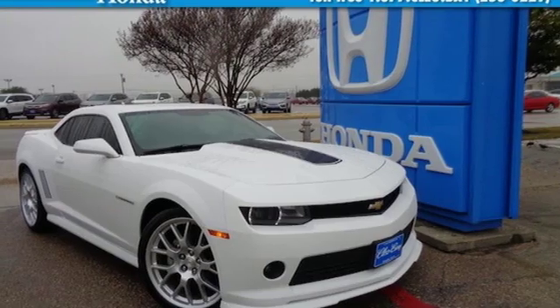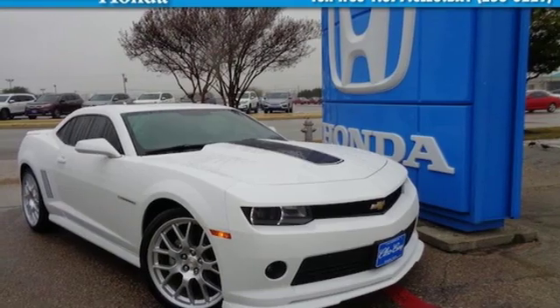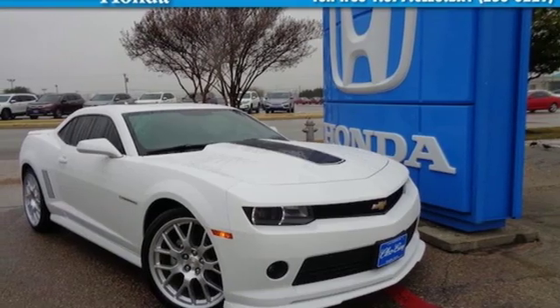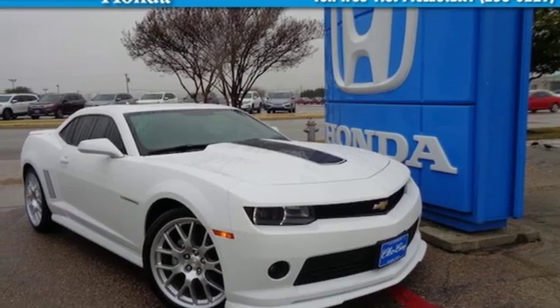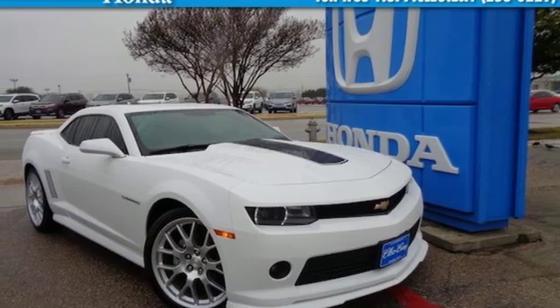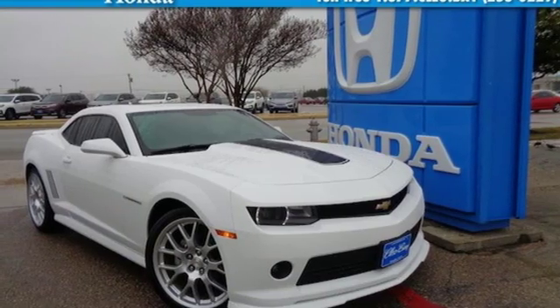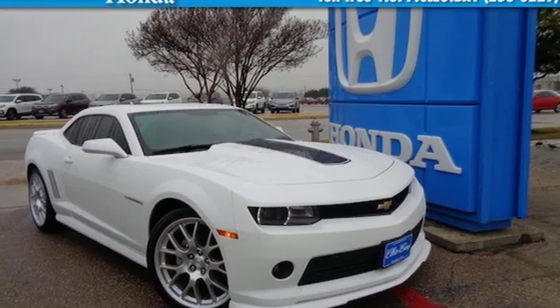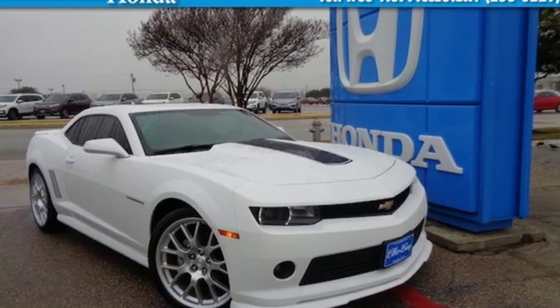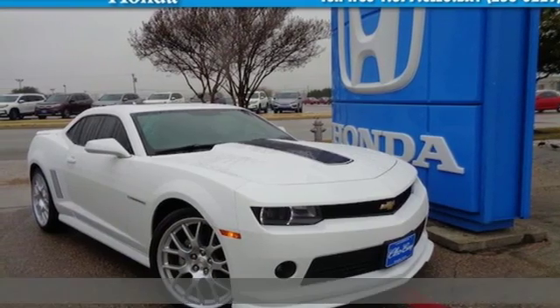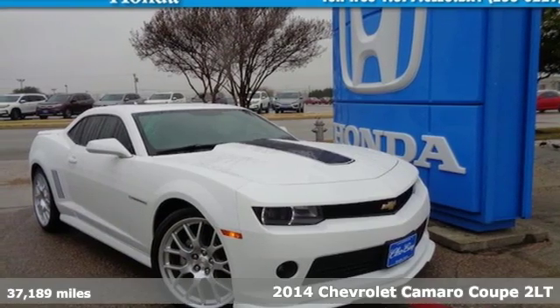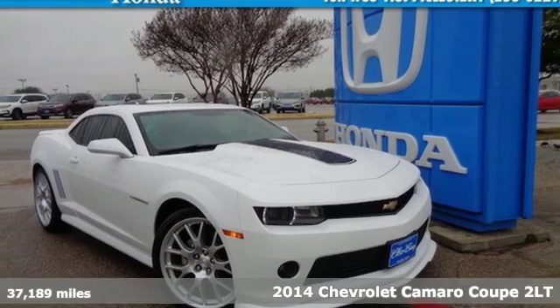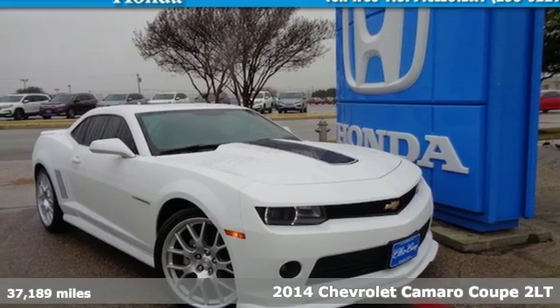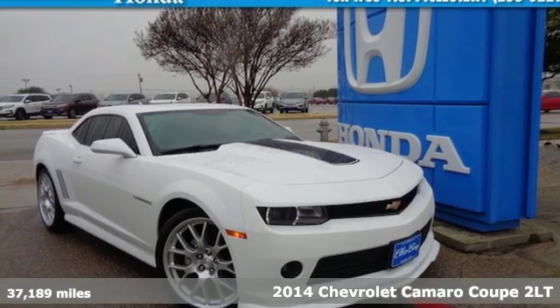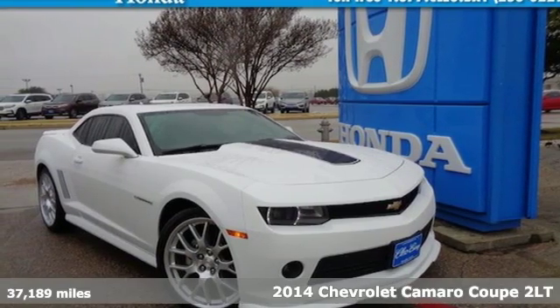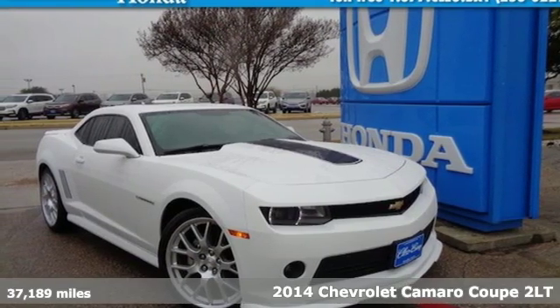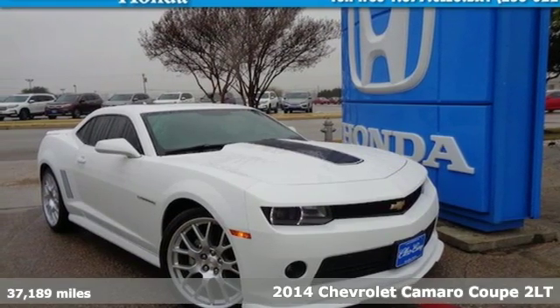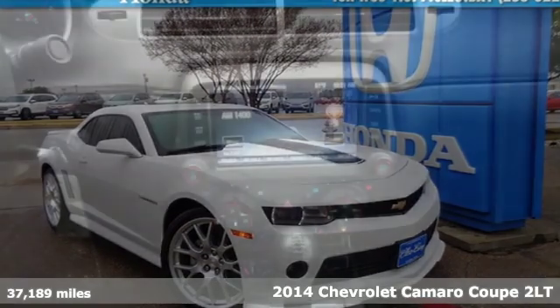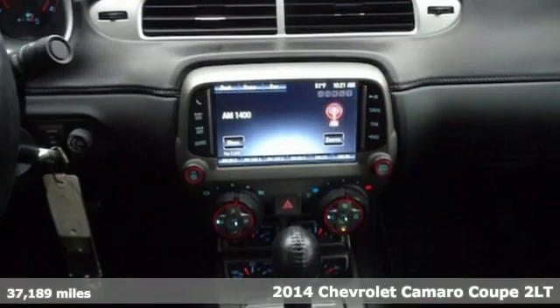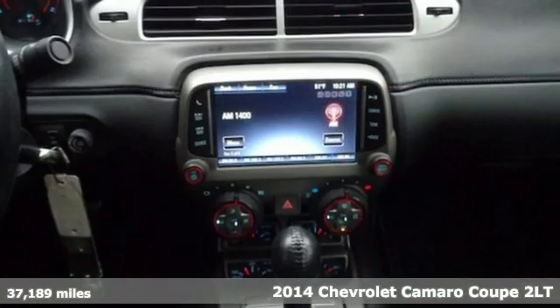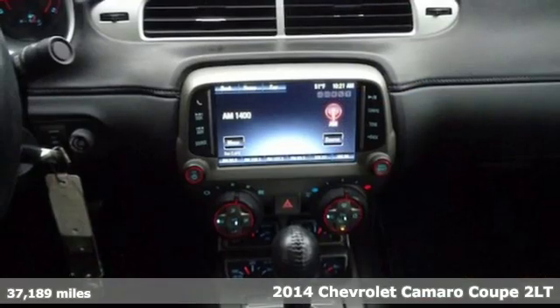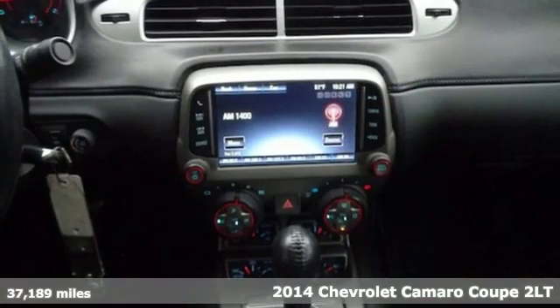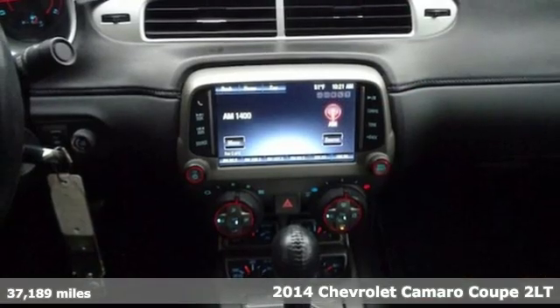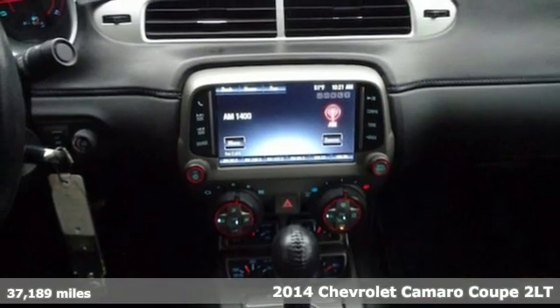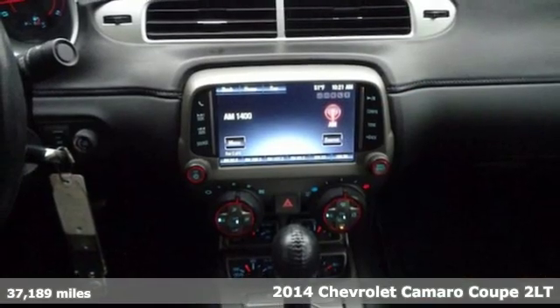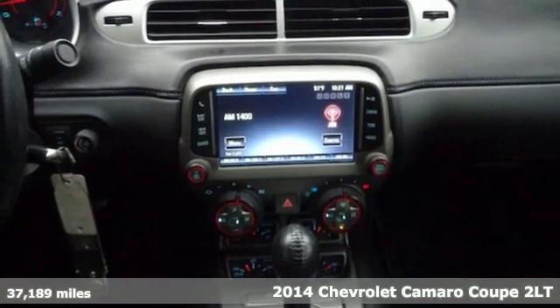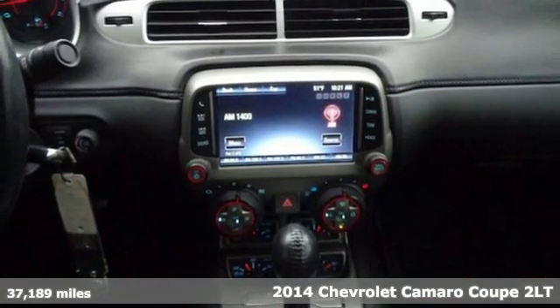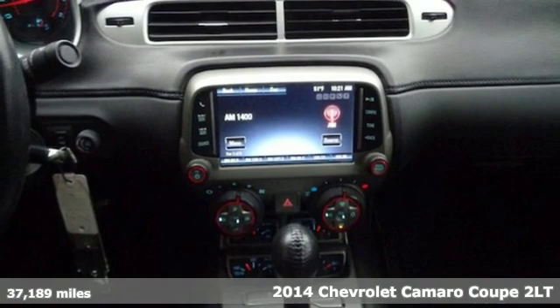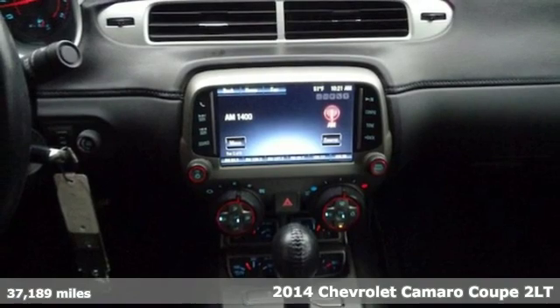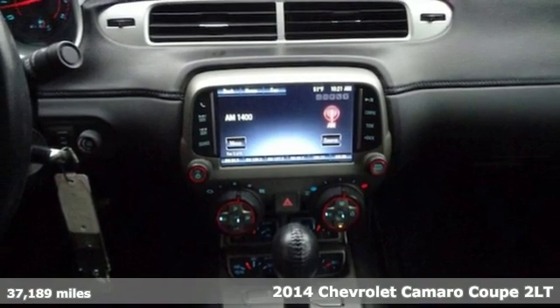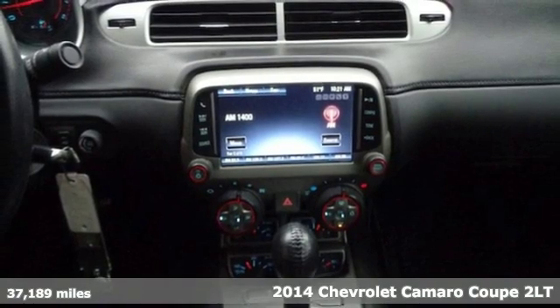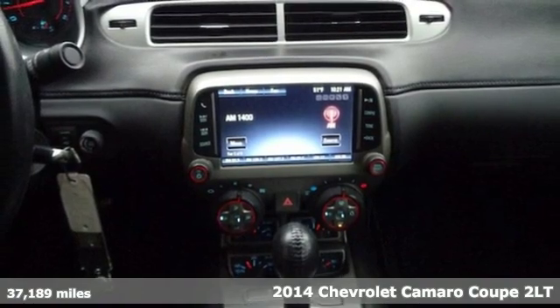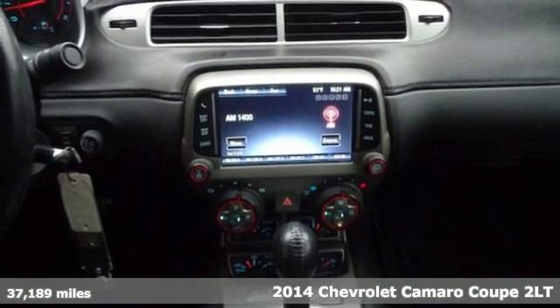Here's a 2014 Chevrolet Camaro. Chevrolet, 100 years of icons.